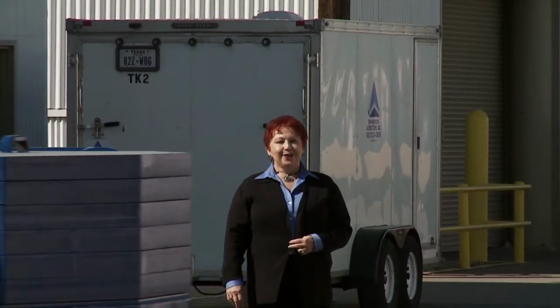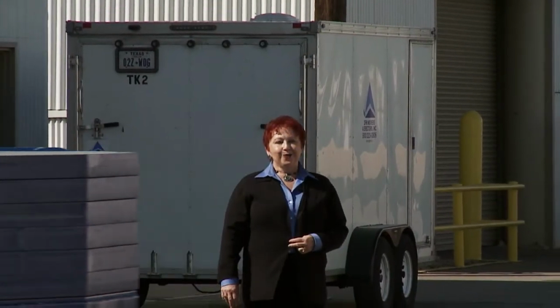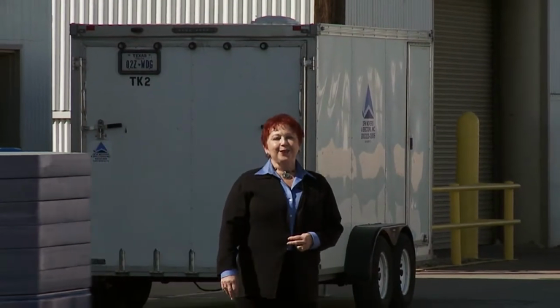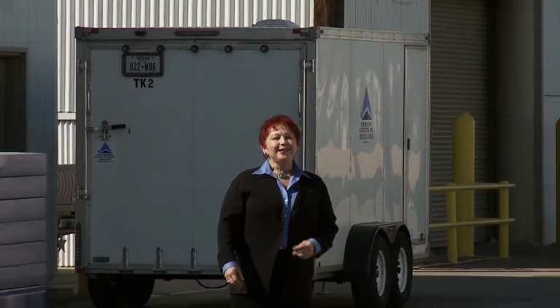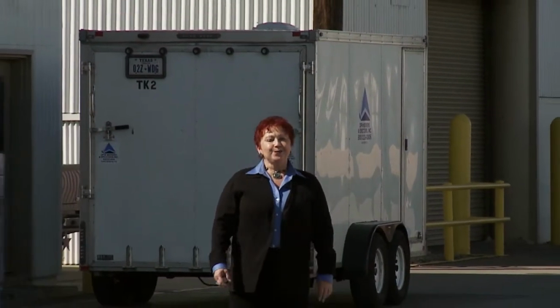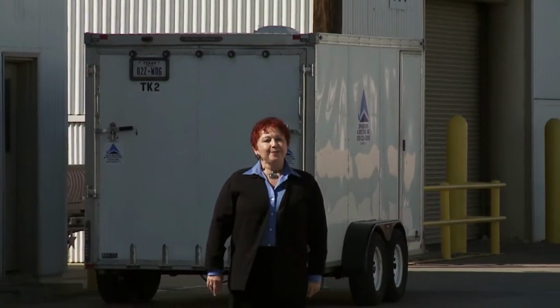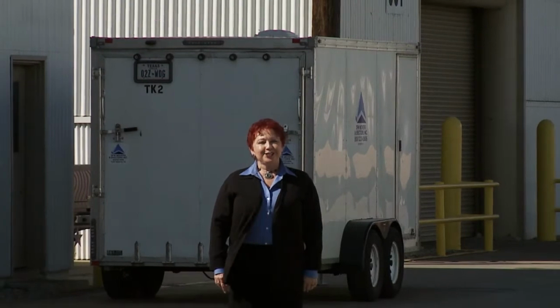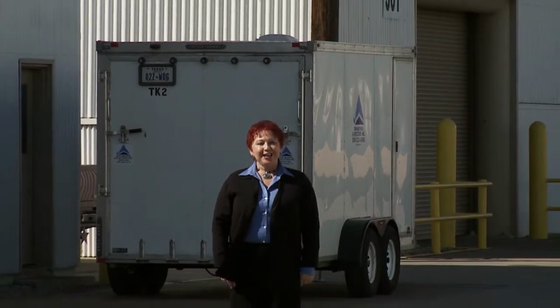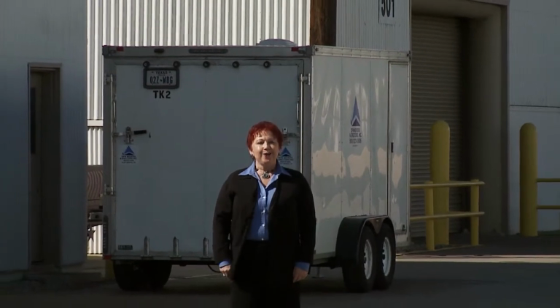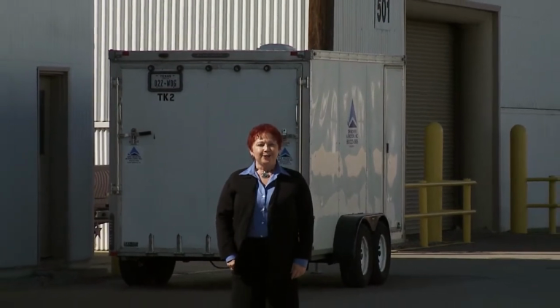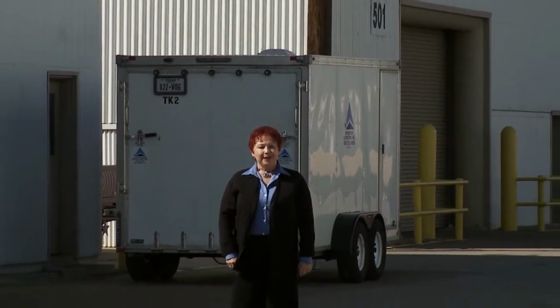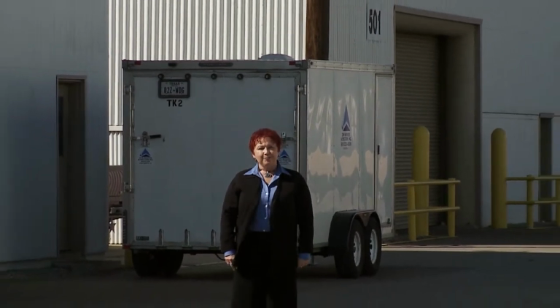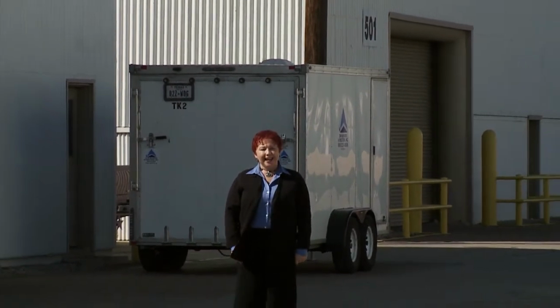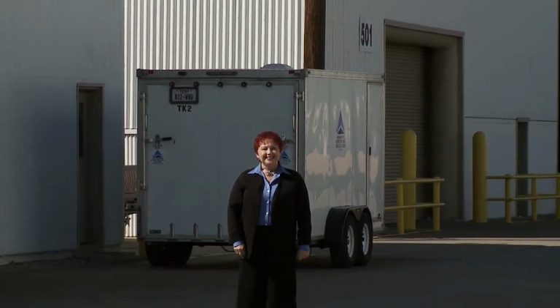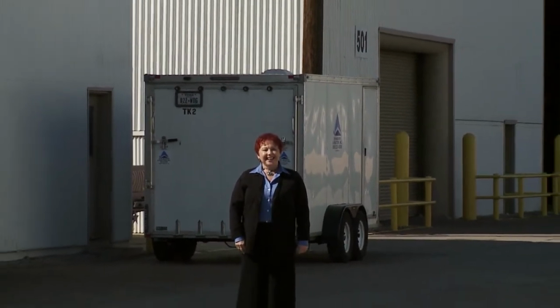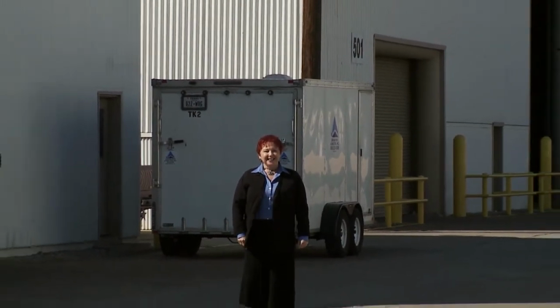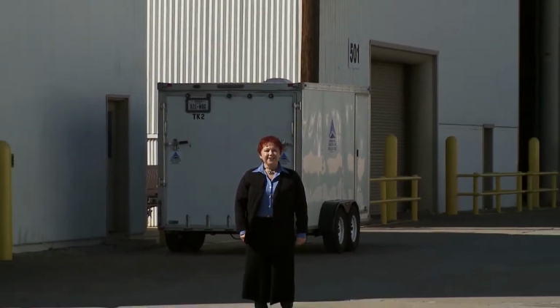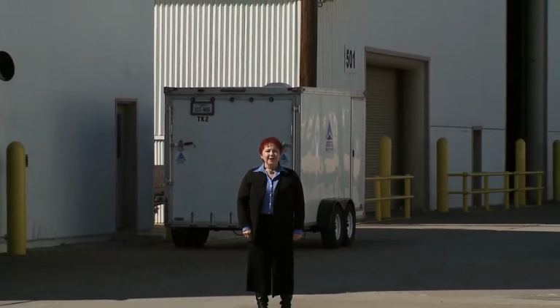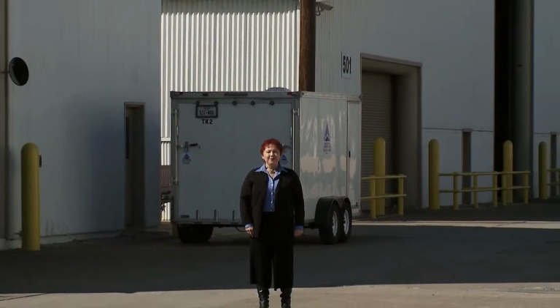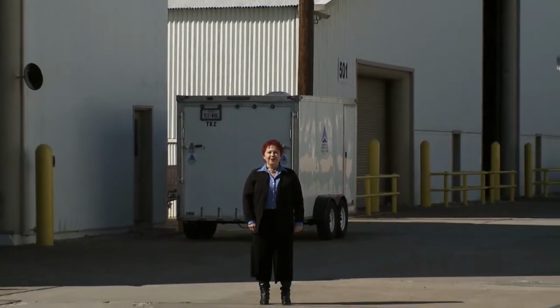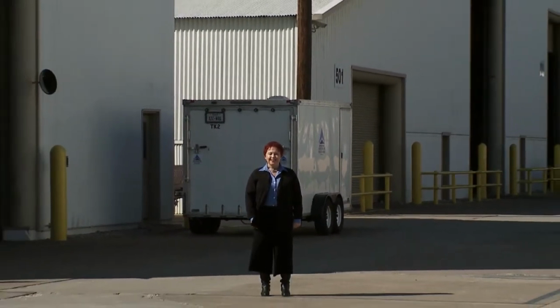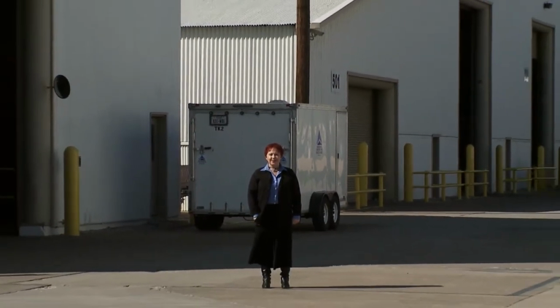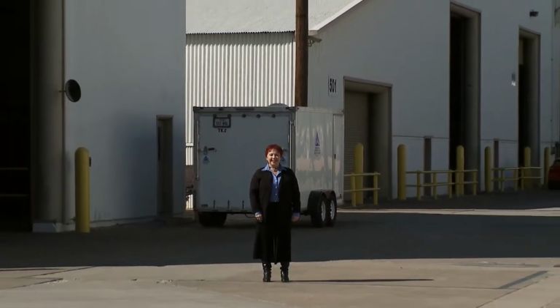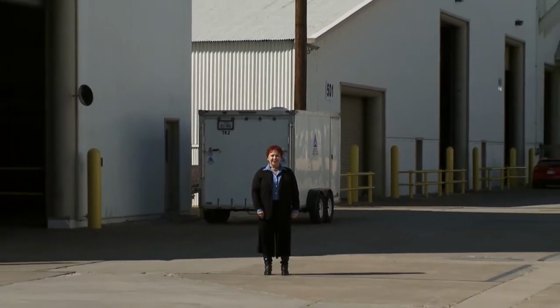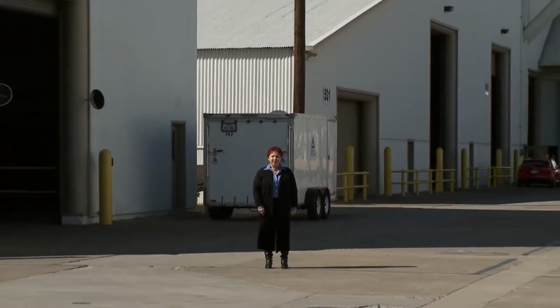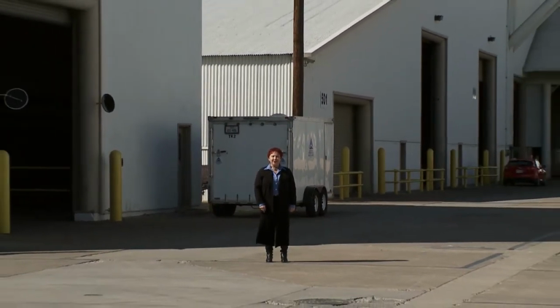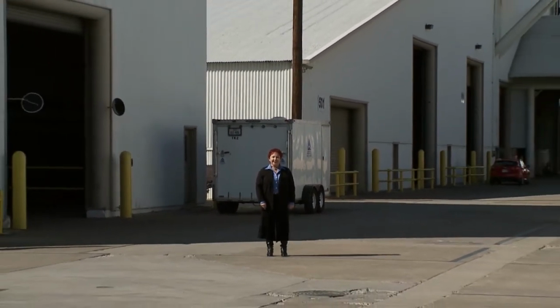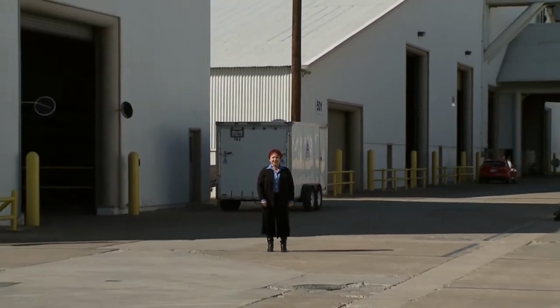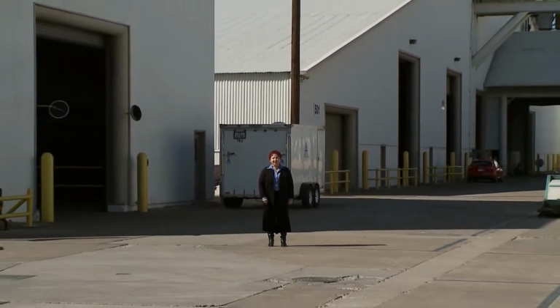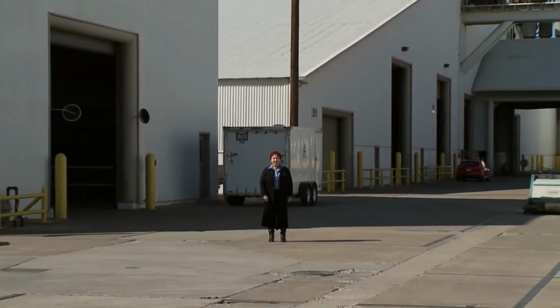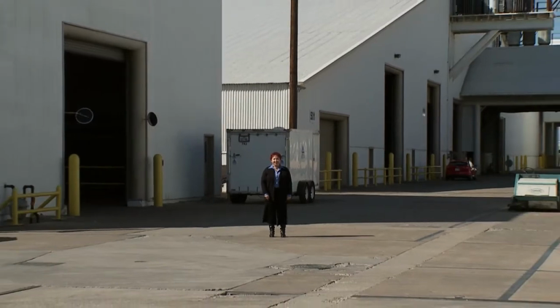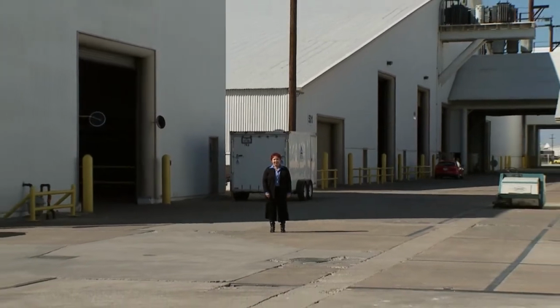Whether it is one machine or a complete plant, DFW Movers is ready to move you in the 21st century.